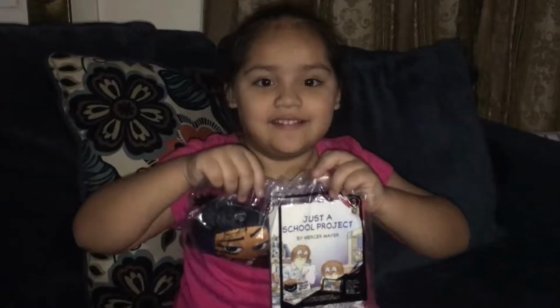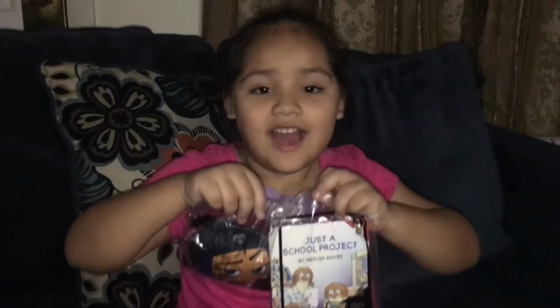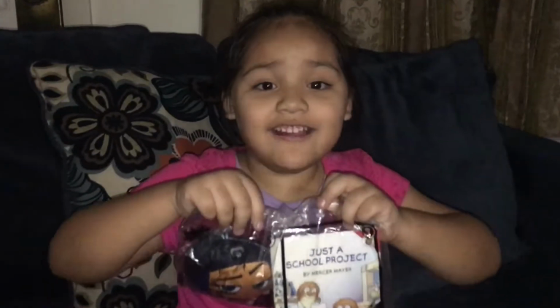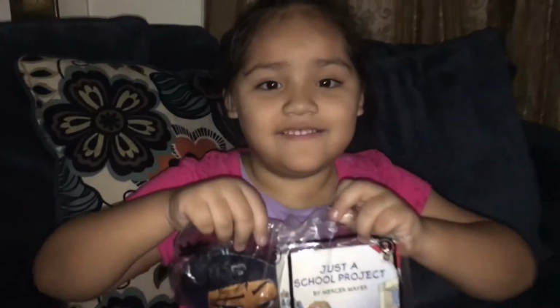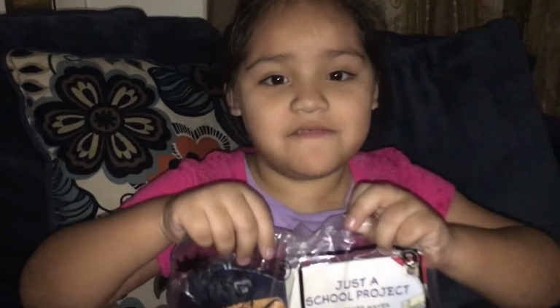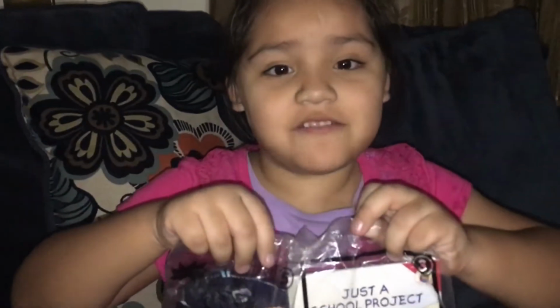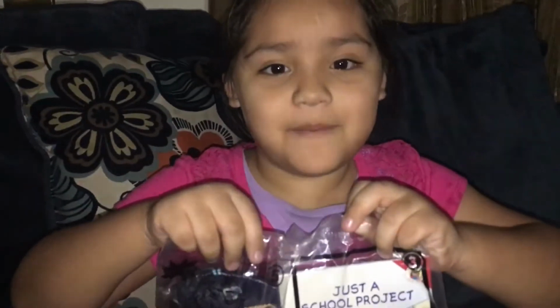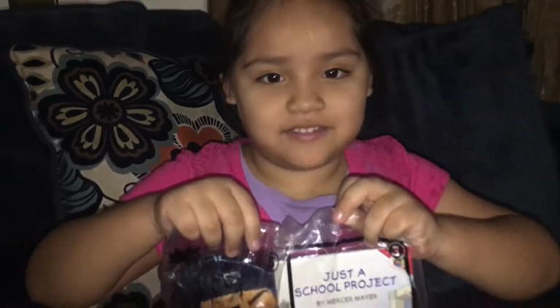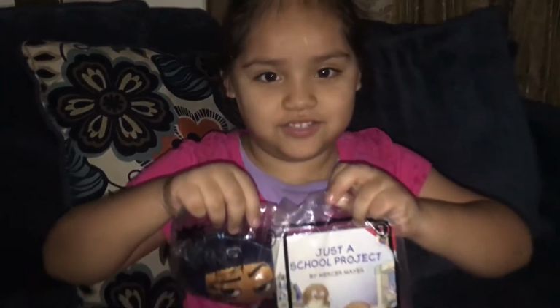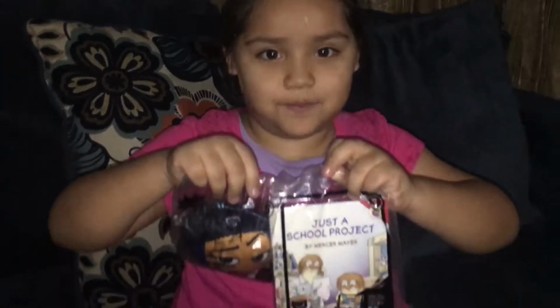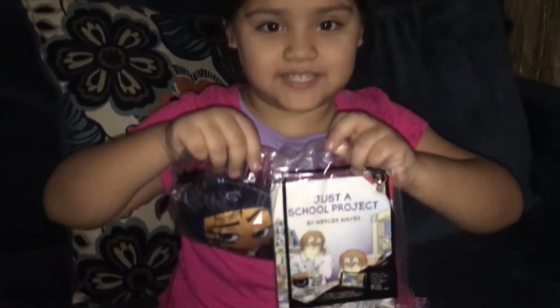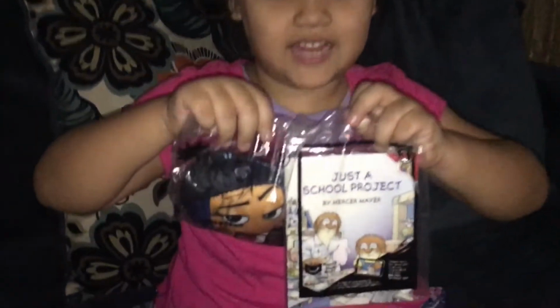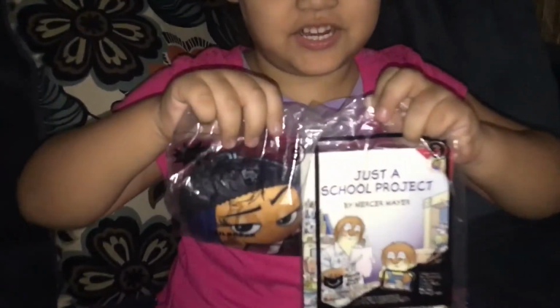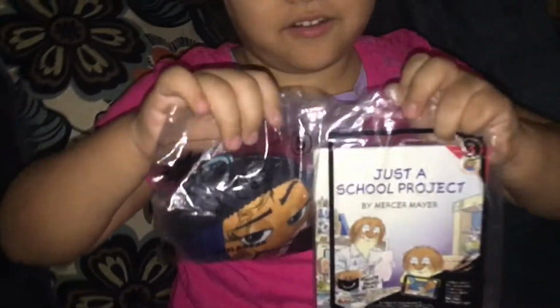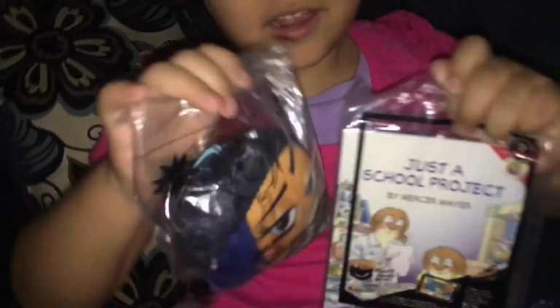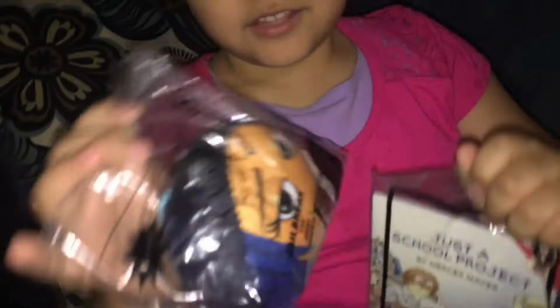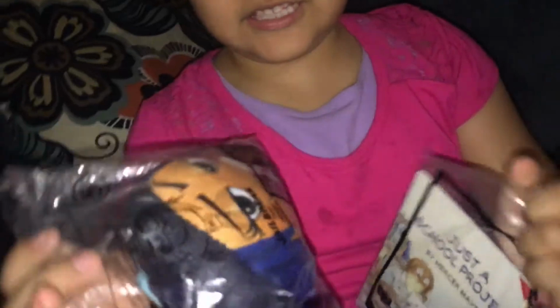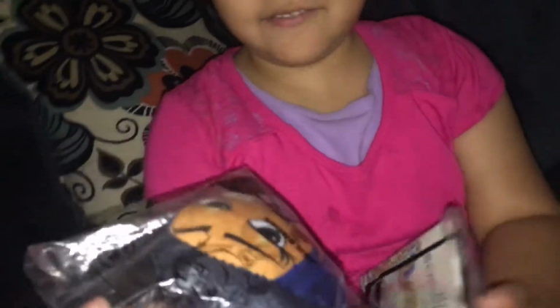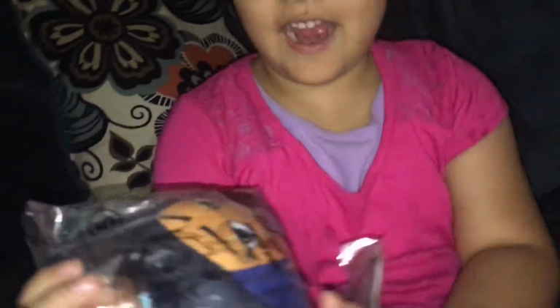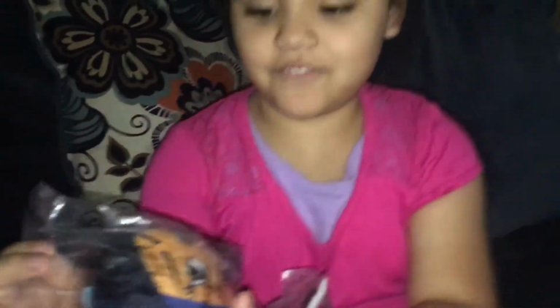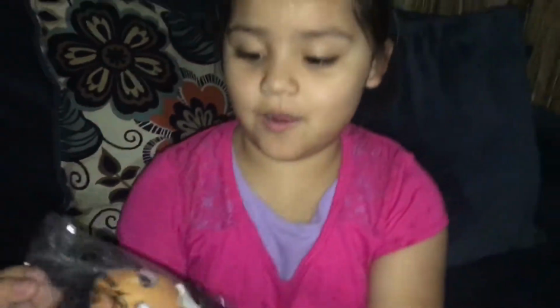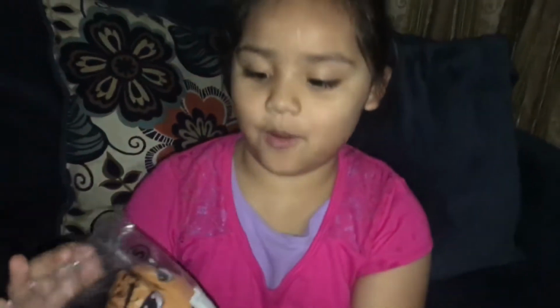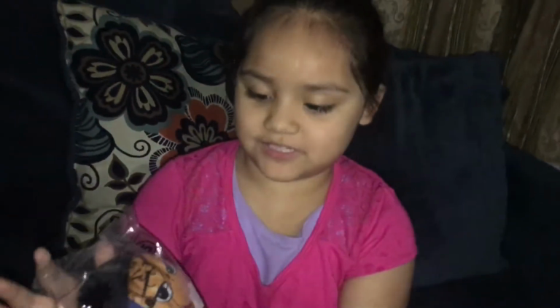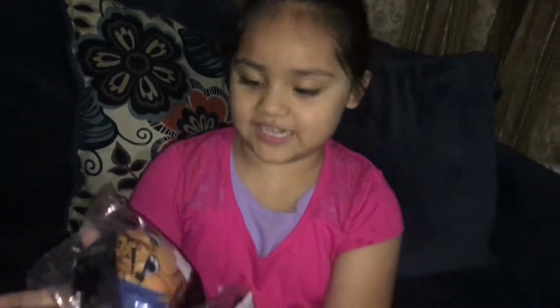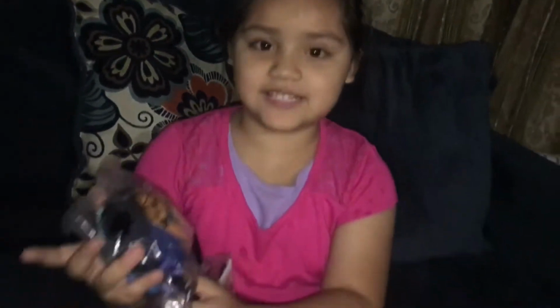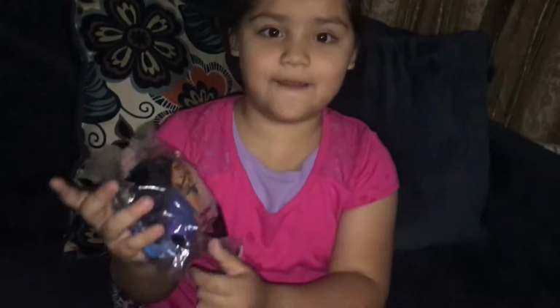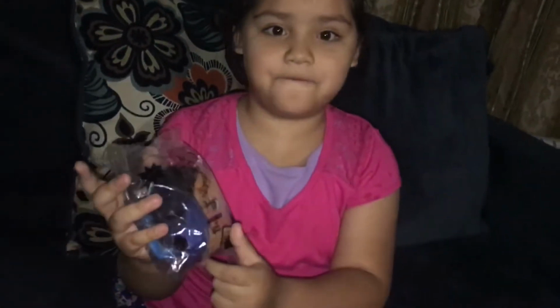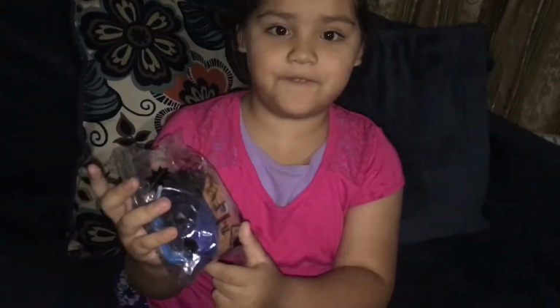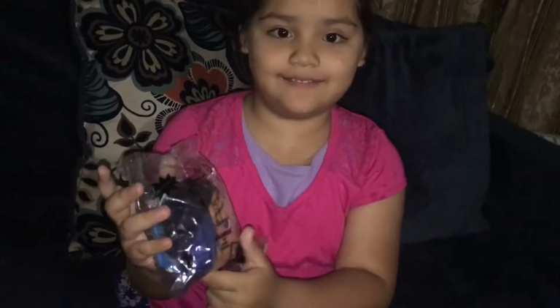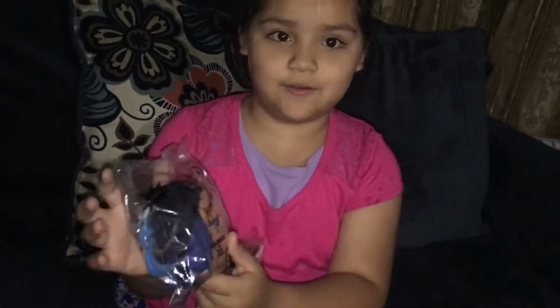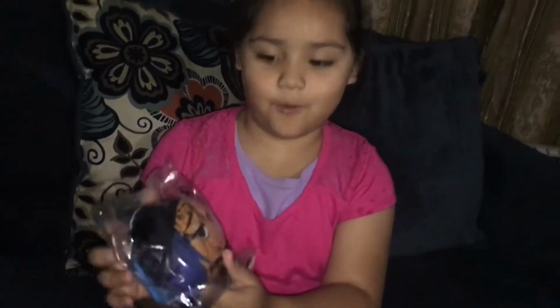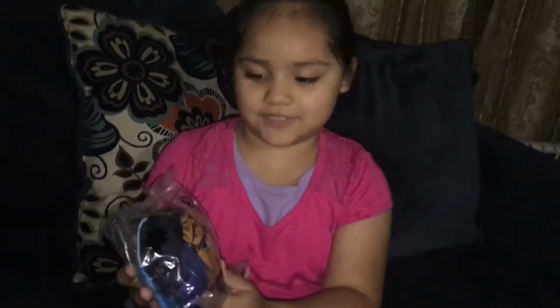Hello everyone, welcome back to the SuperSky channel. Today we have emoji. It's my favorite emoji.